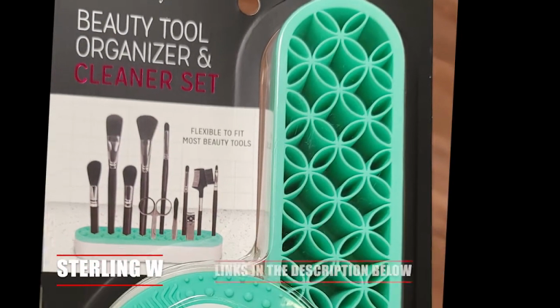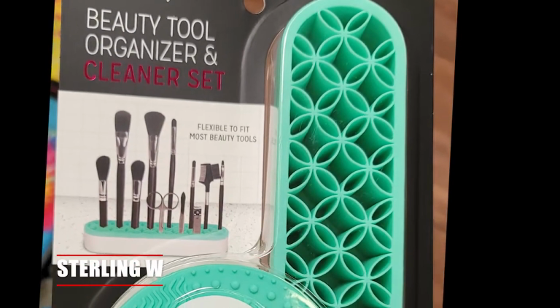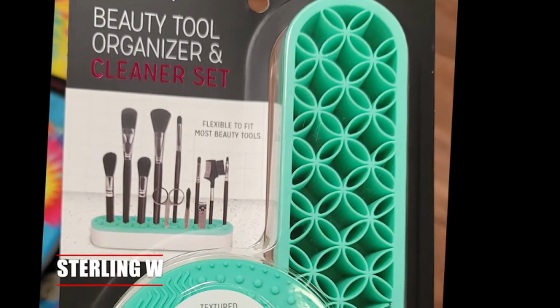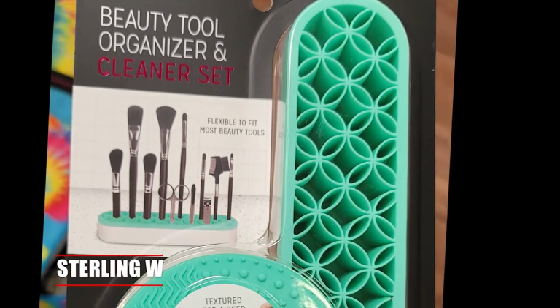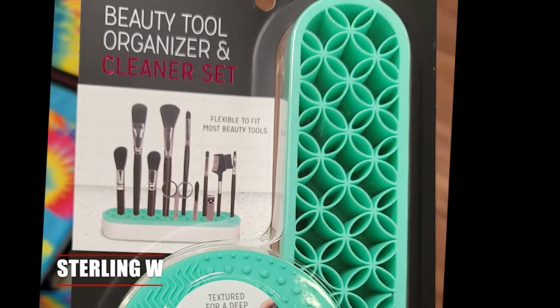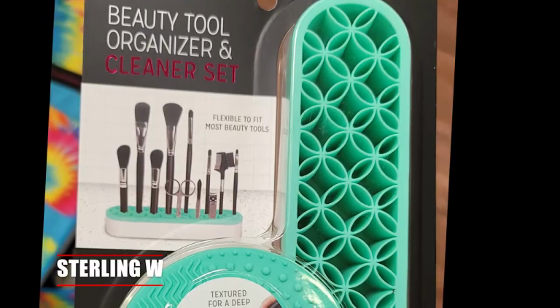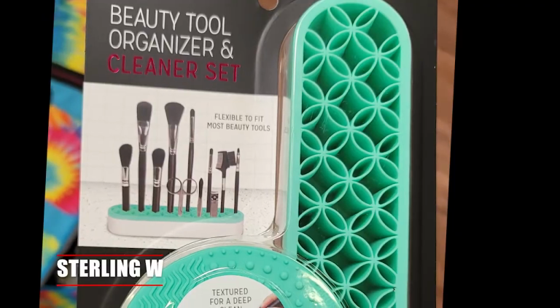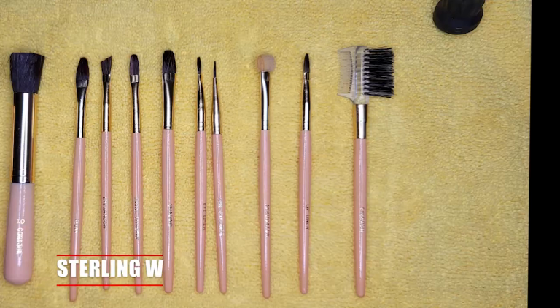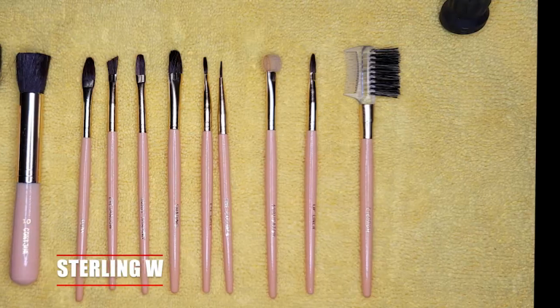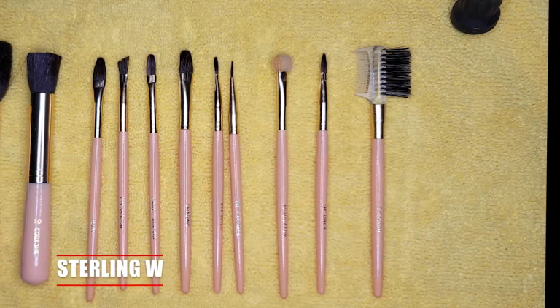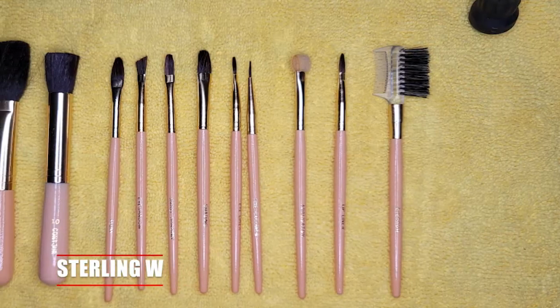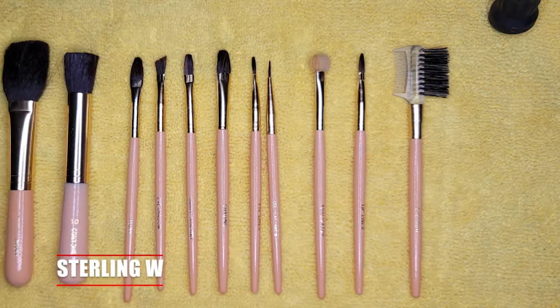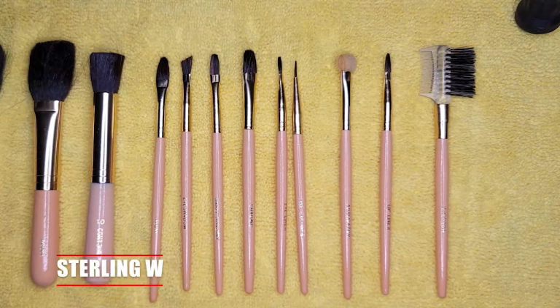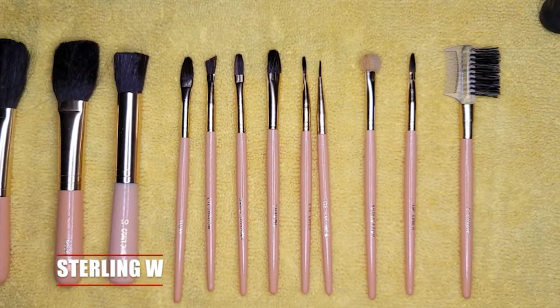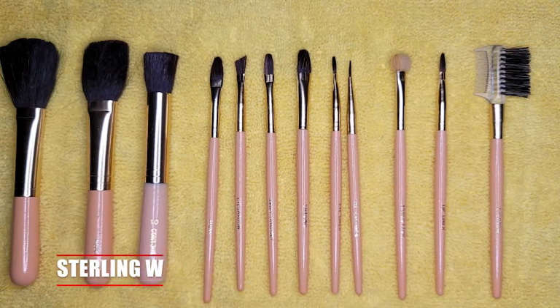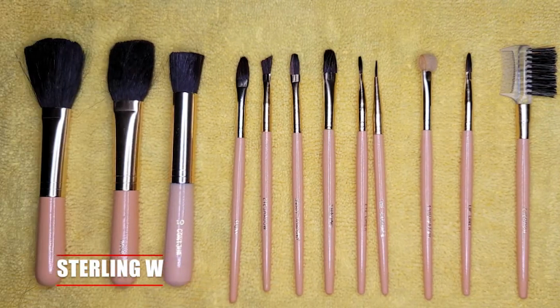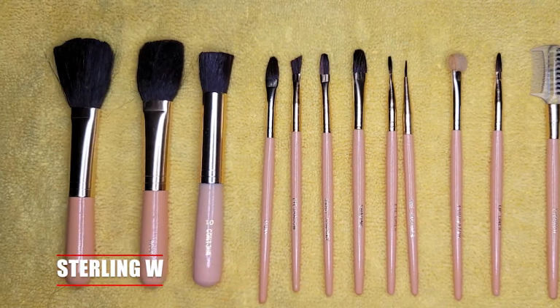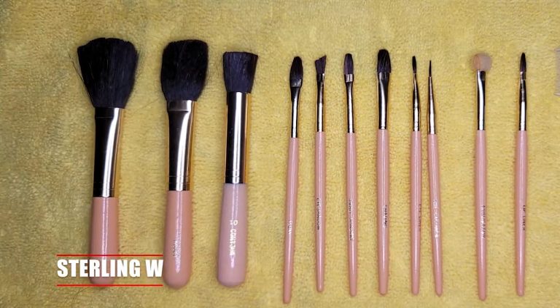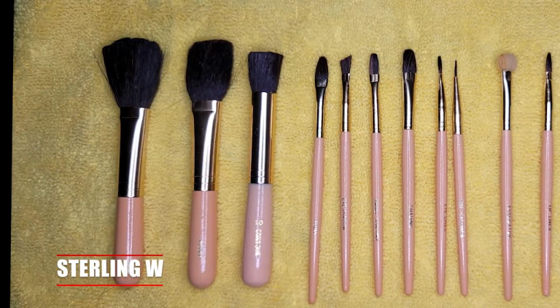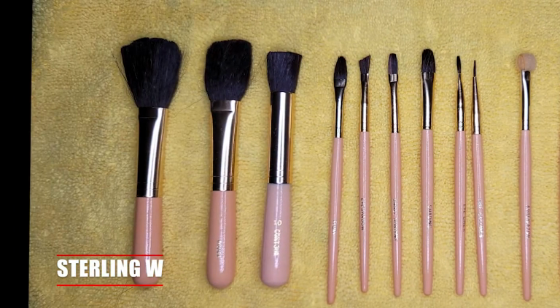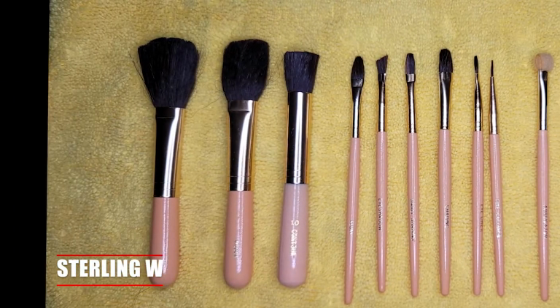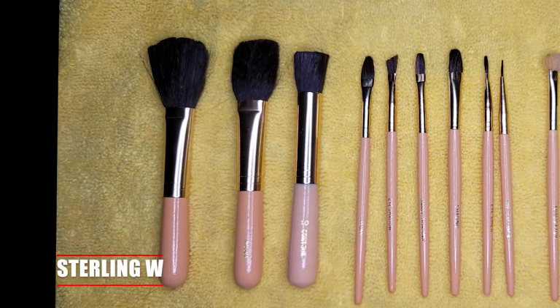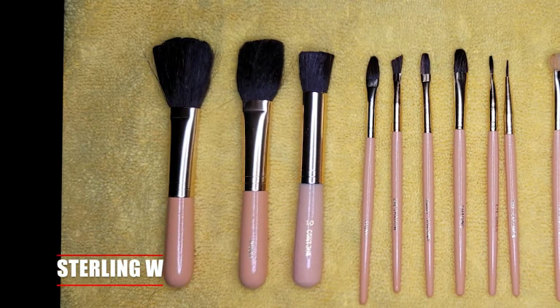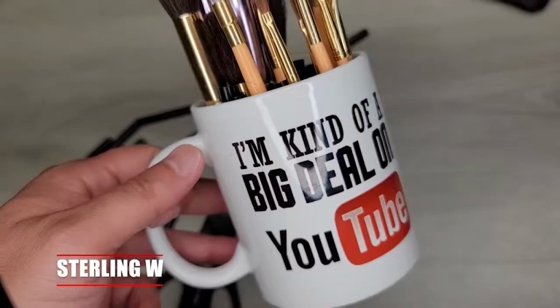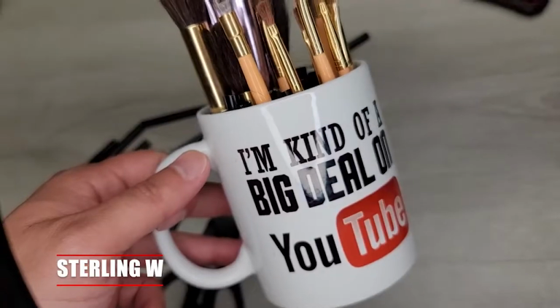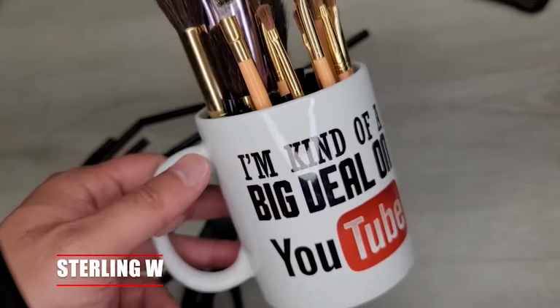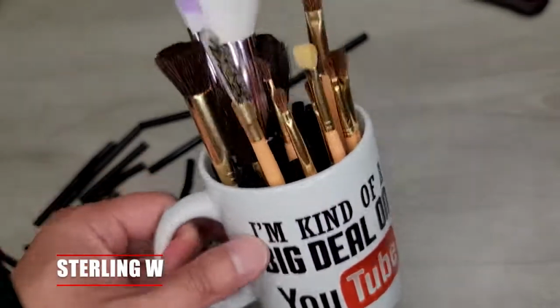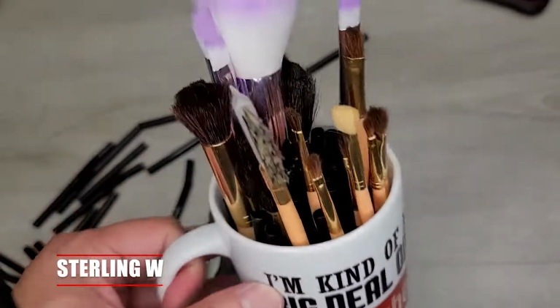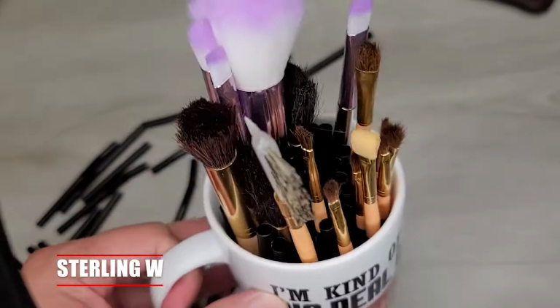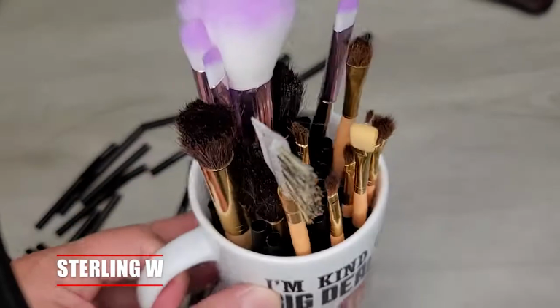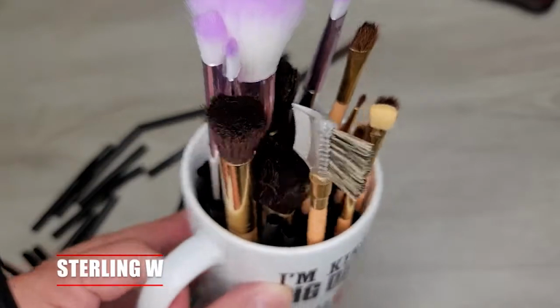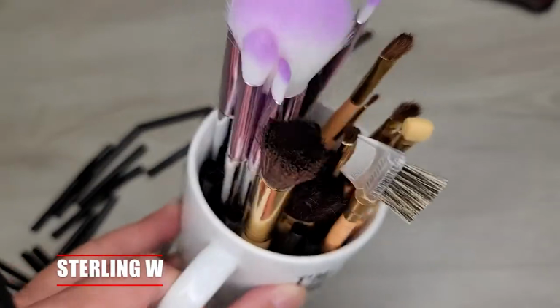These are very convenient just to put brushes vertically. Now, if you don't want to do that, you can always put them on a microfiber towel after you clean them.